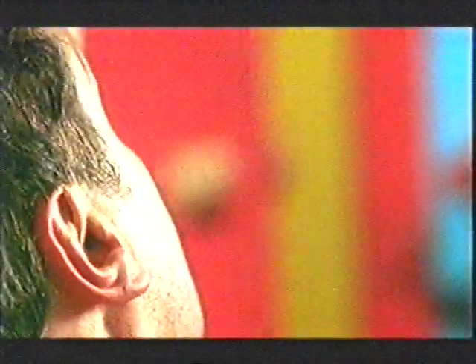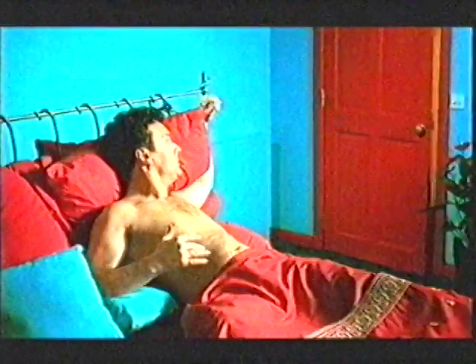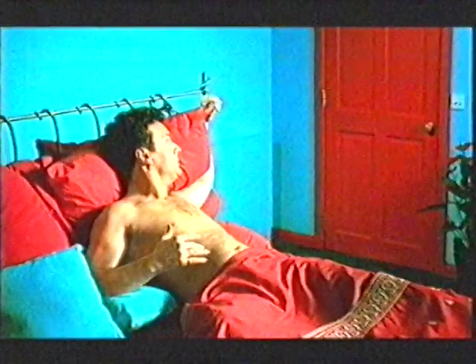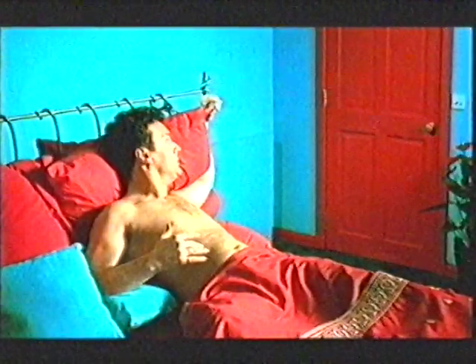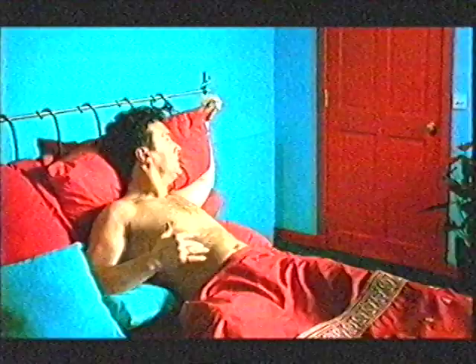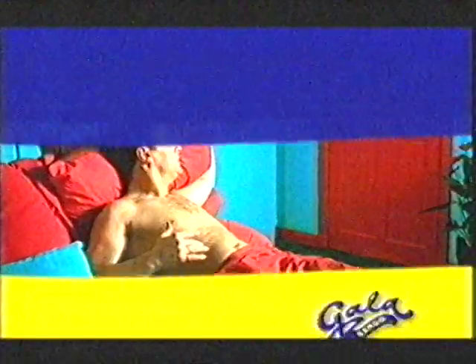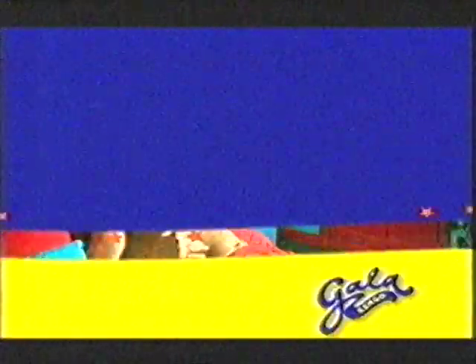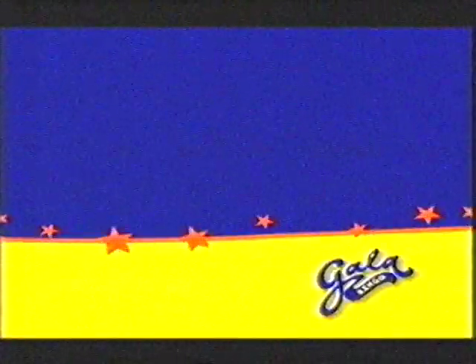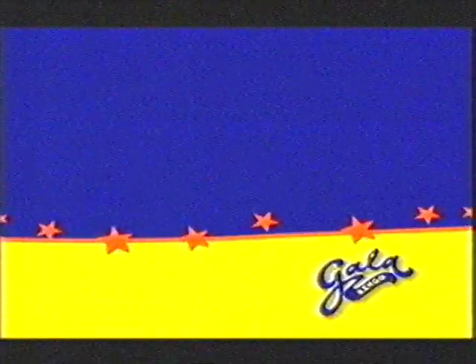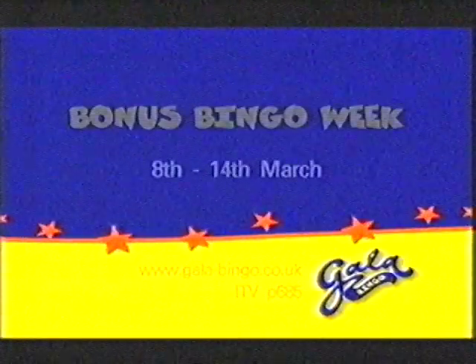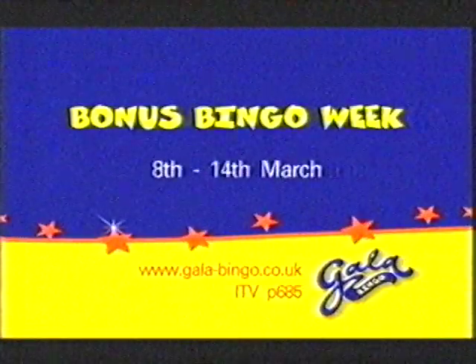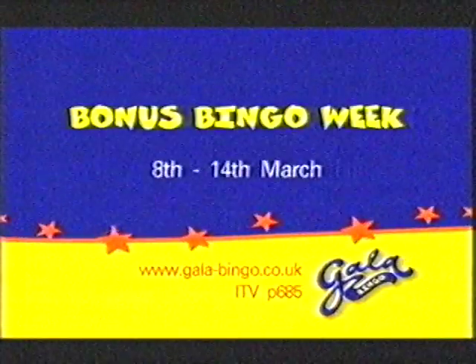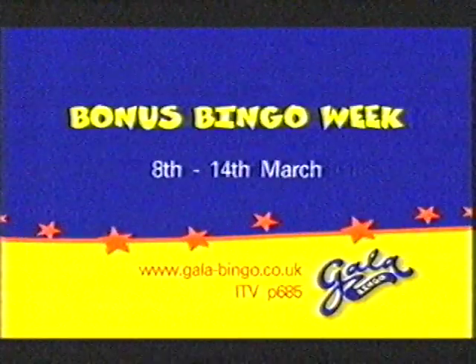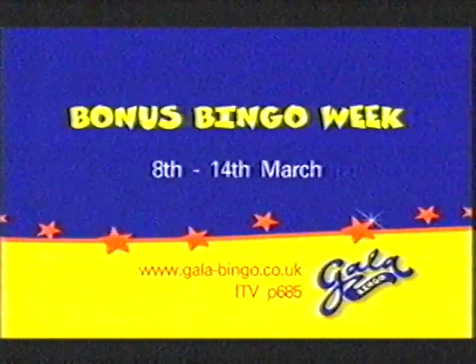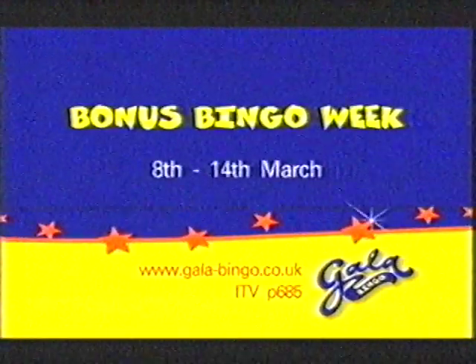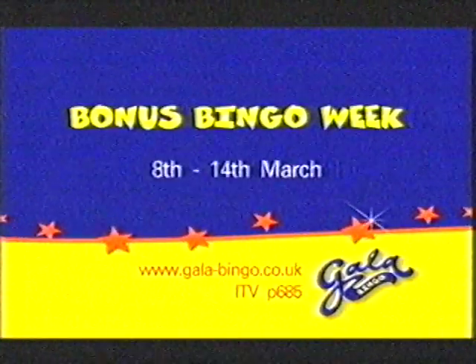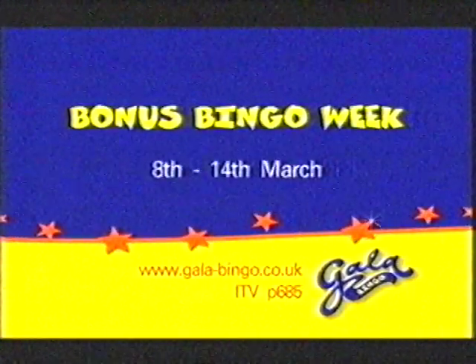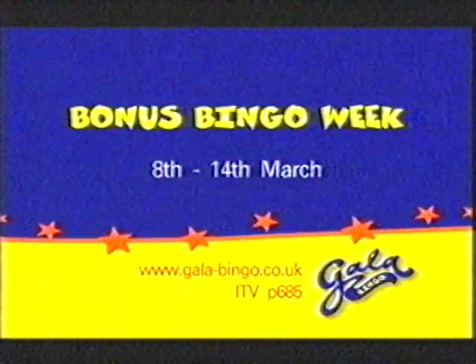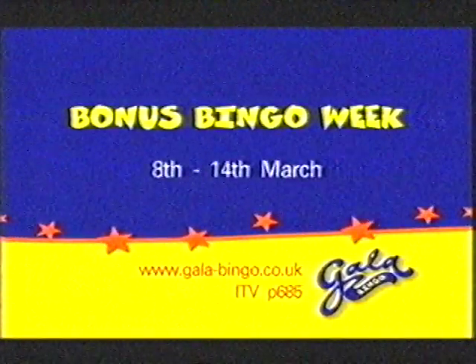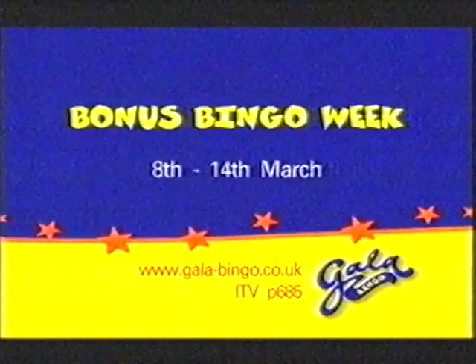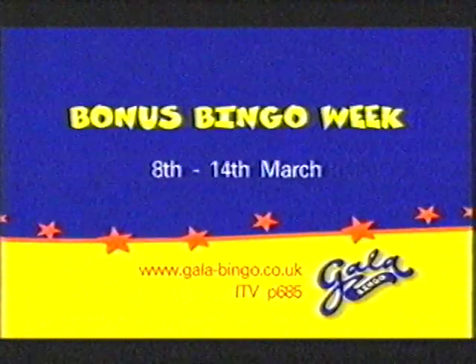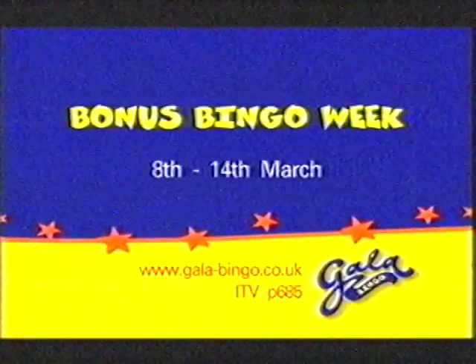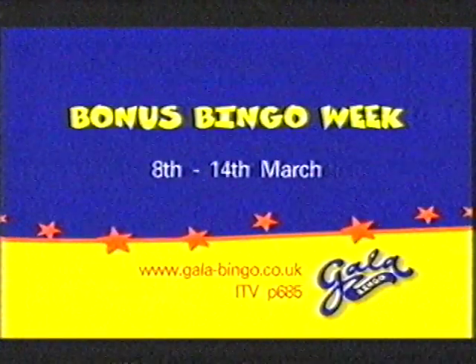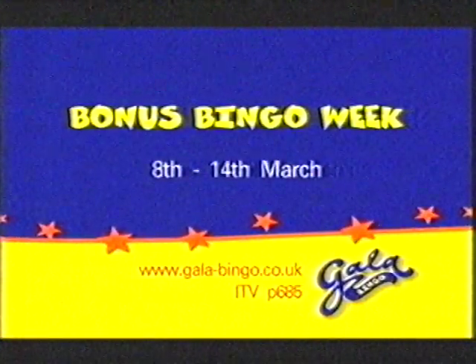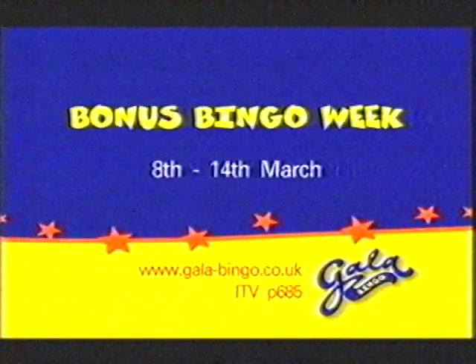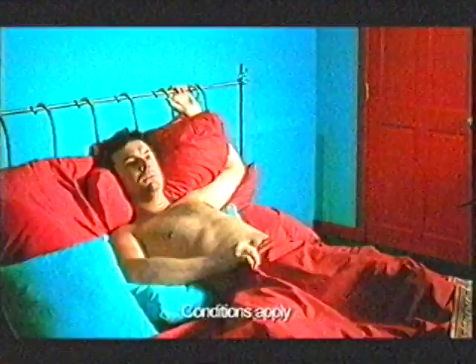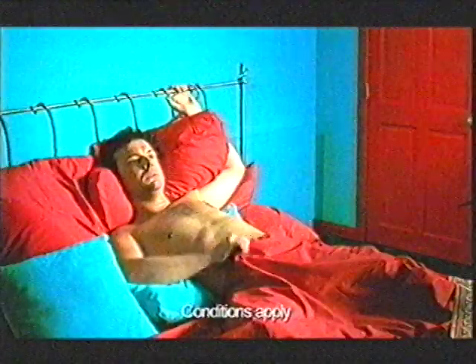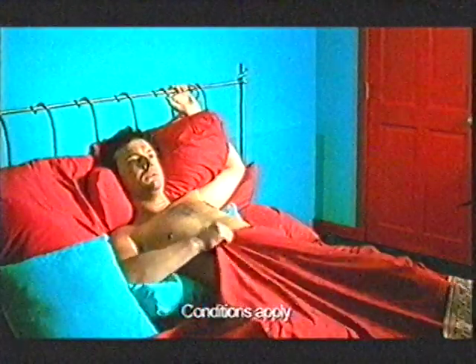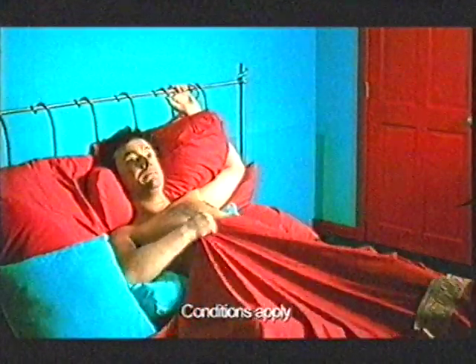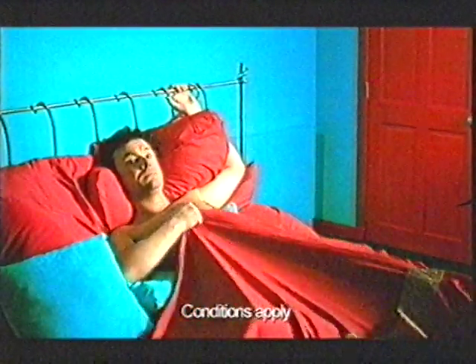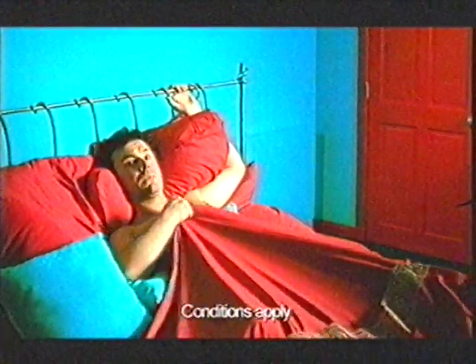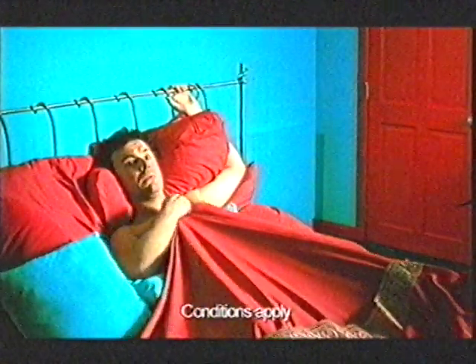Gala's bonus bingo week starts this Saturday, with bonus games and bigger prizes. Everything else can wait.